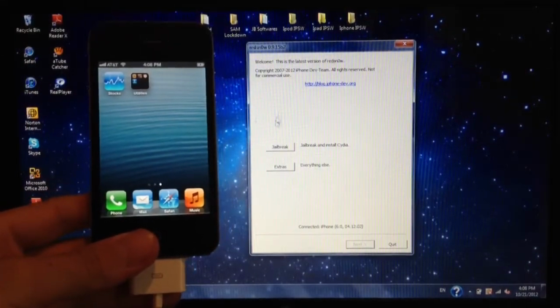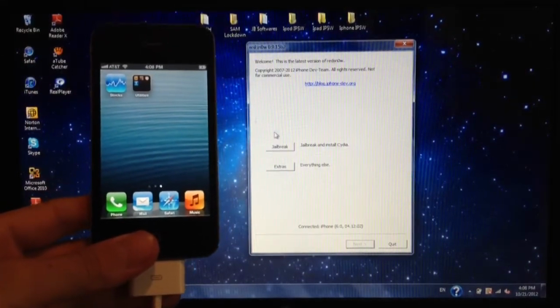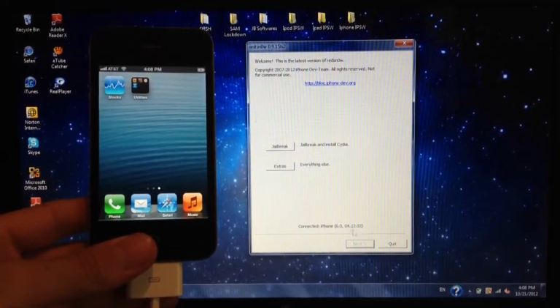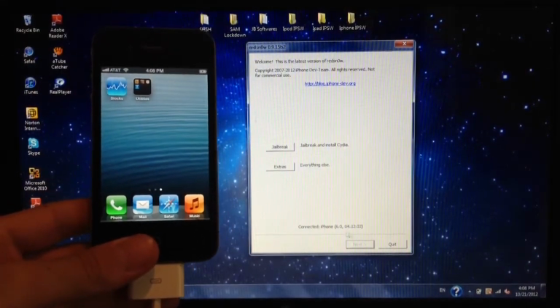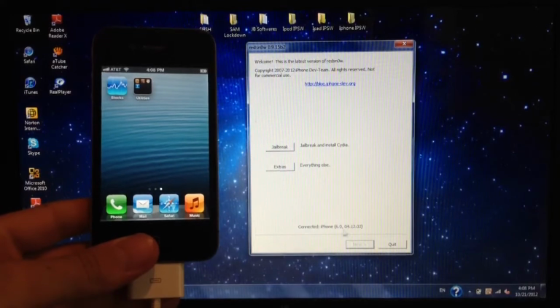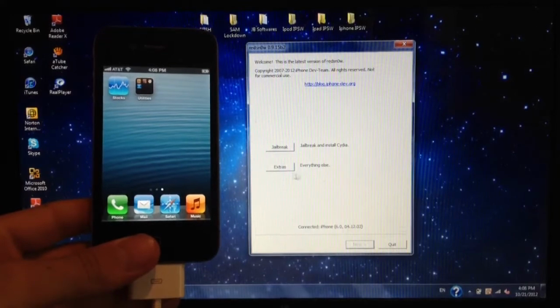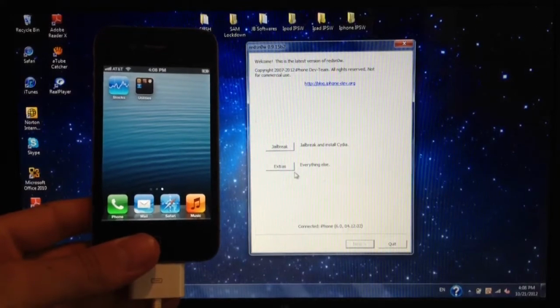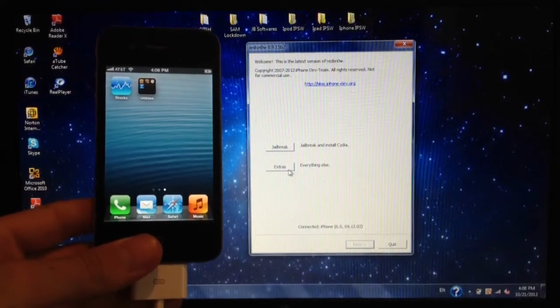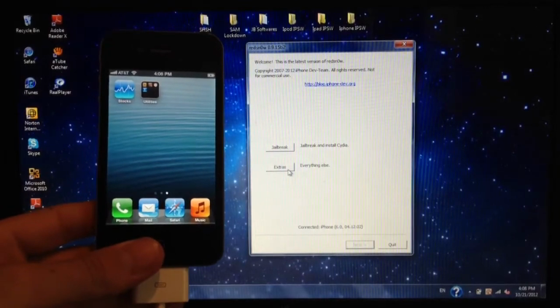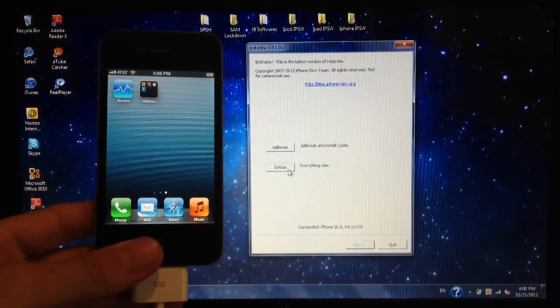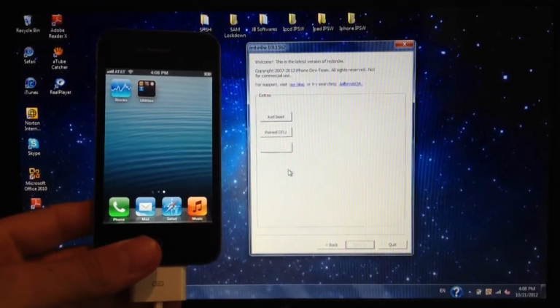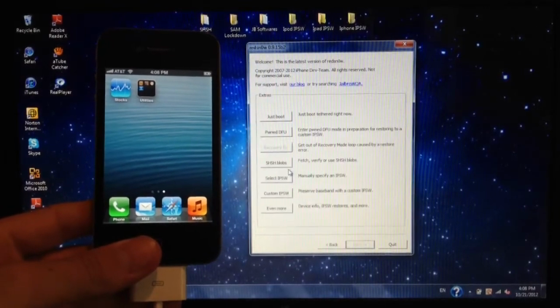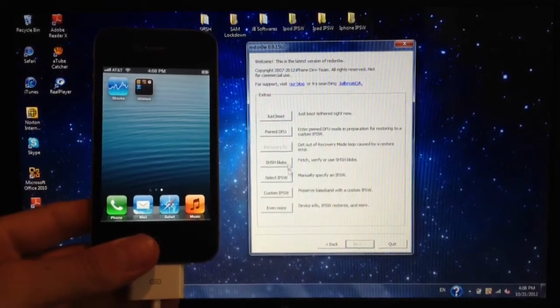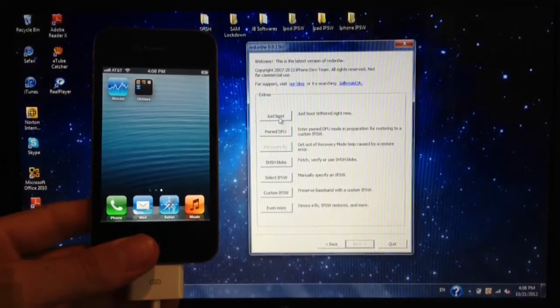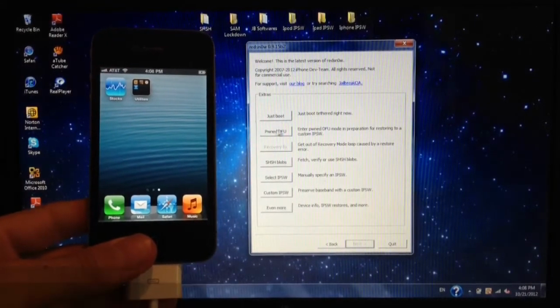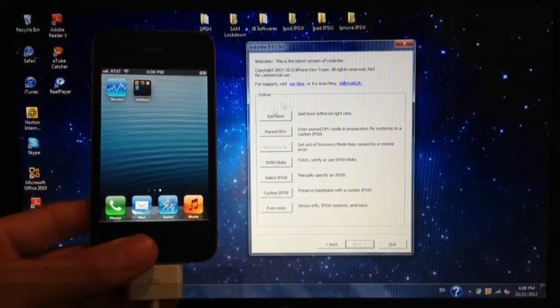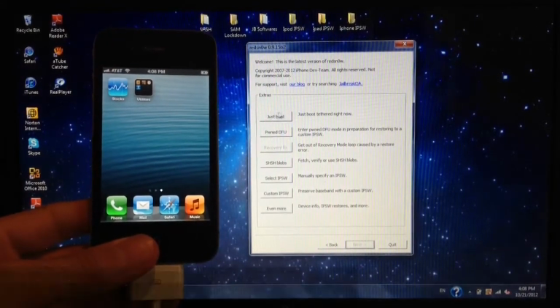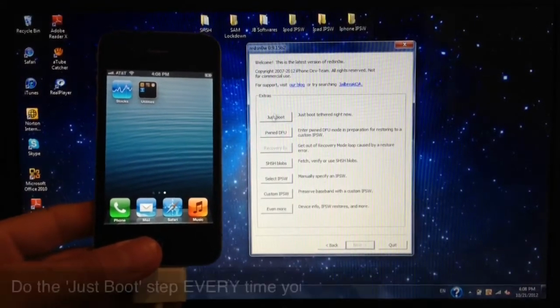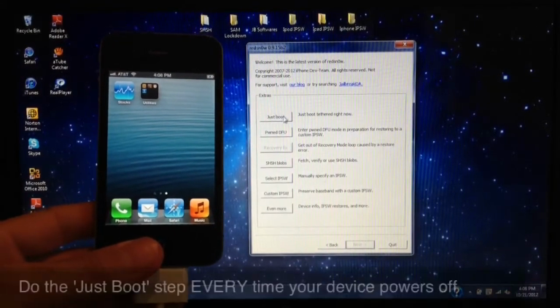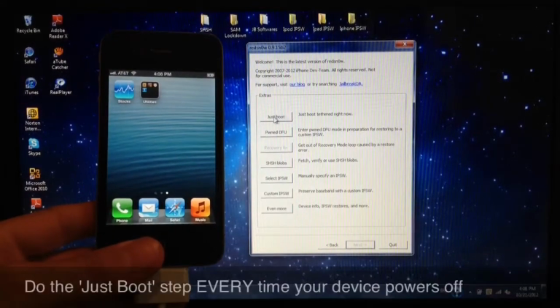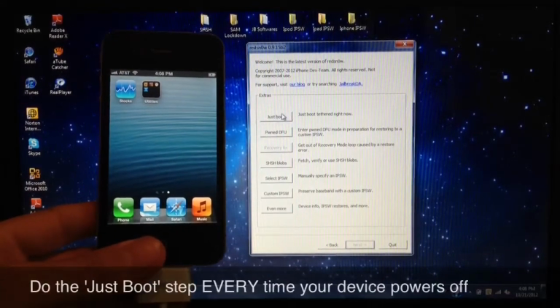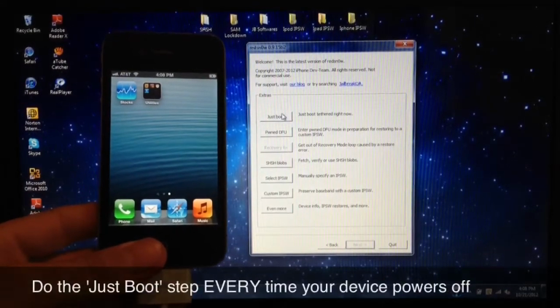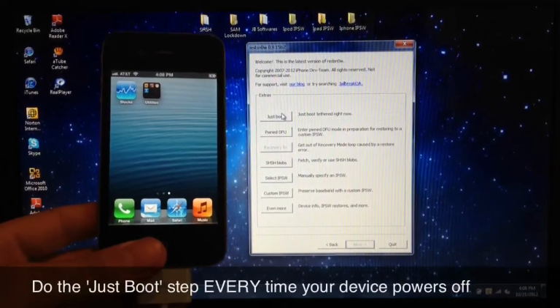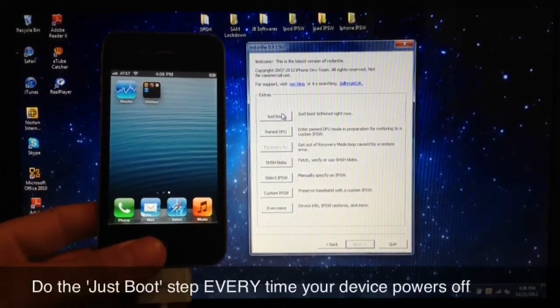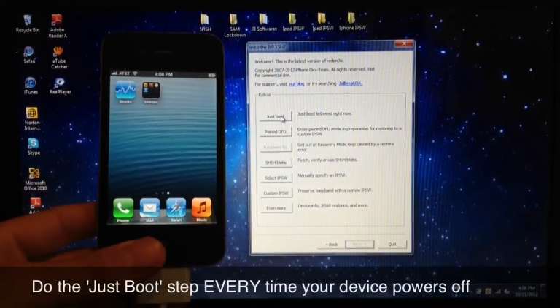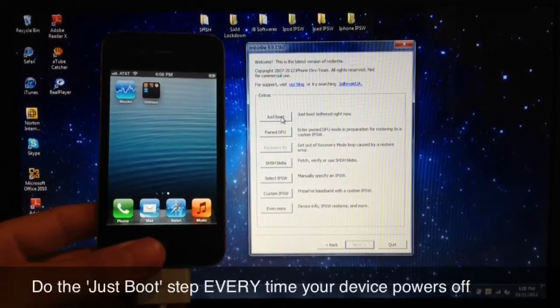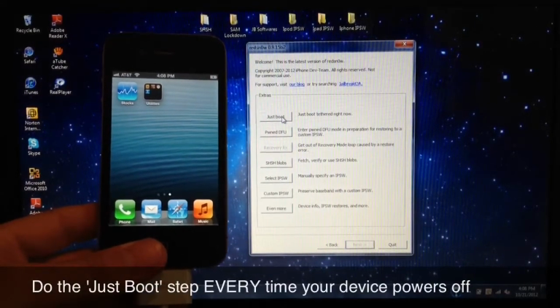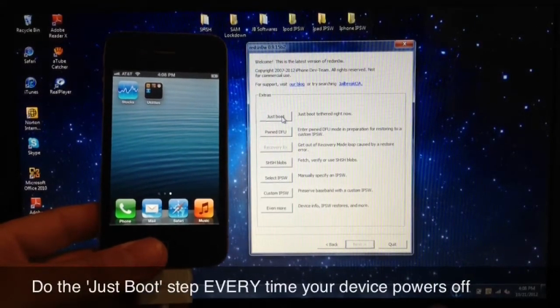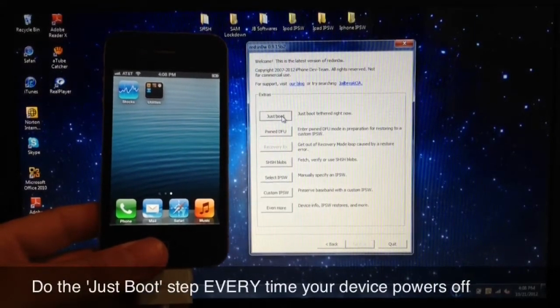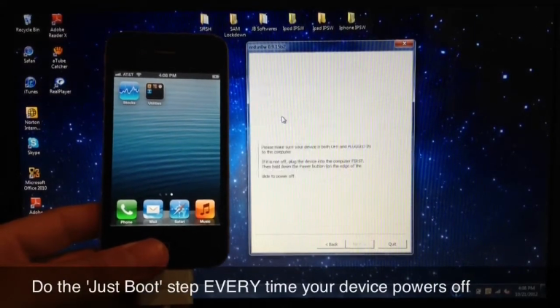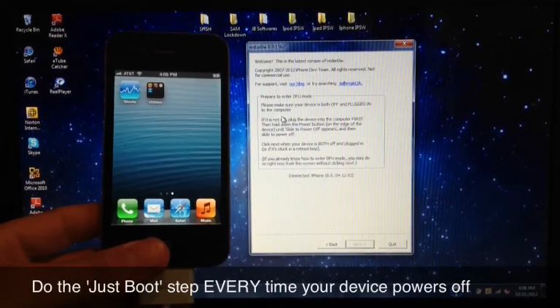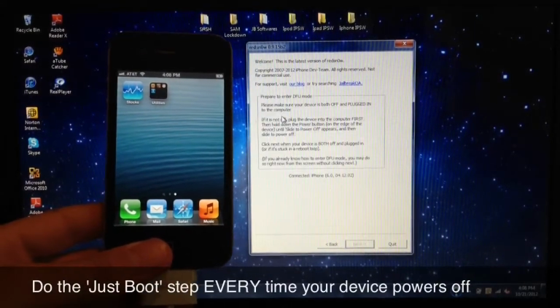You want to go to Extras and just boot at the top. Hit Just Boot.